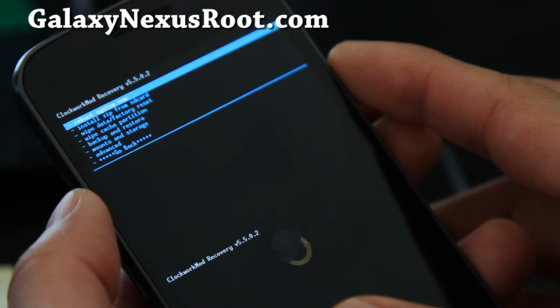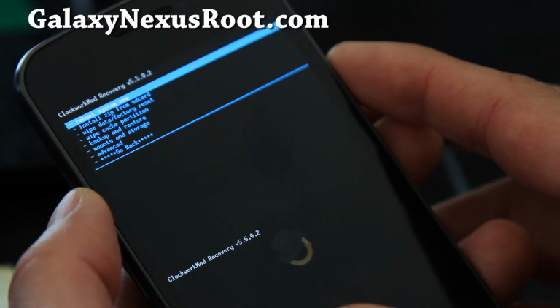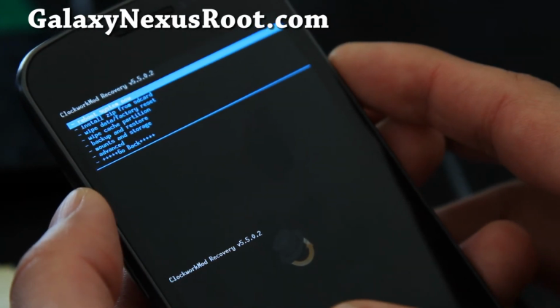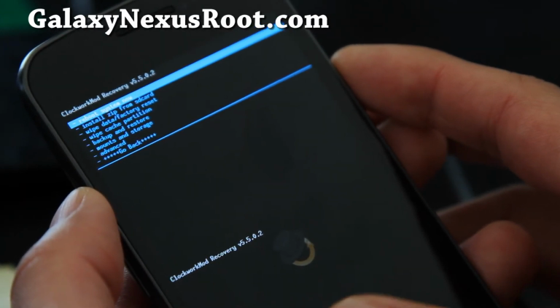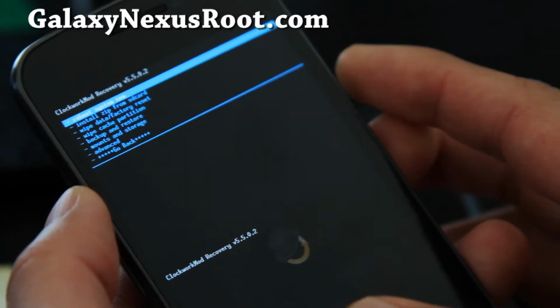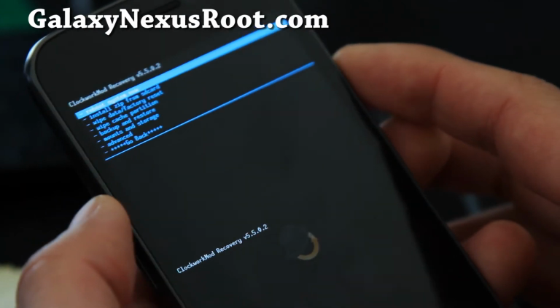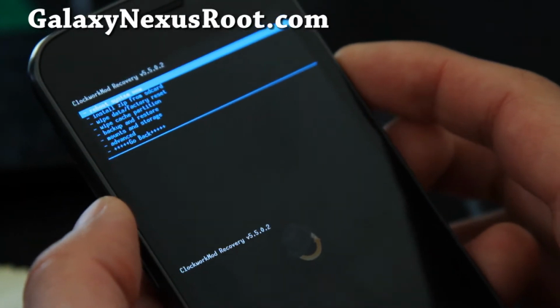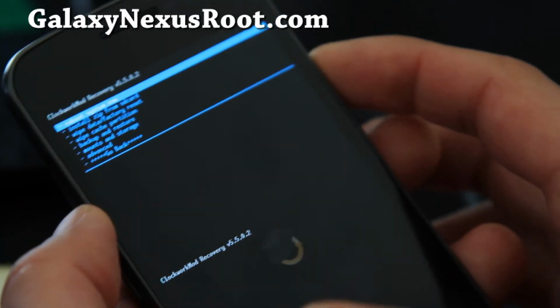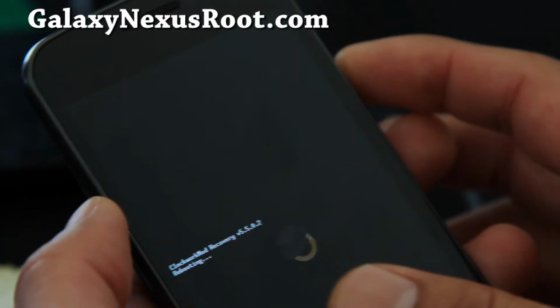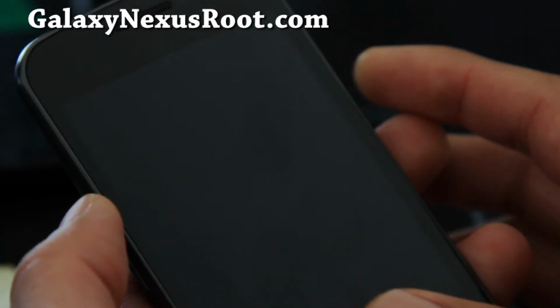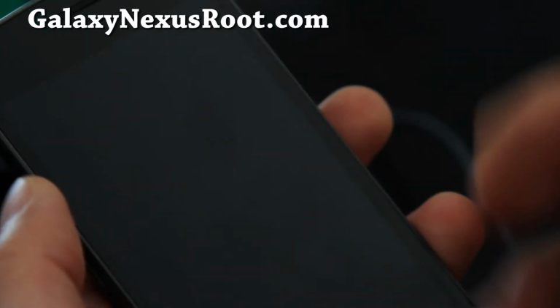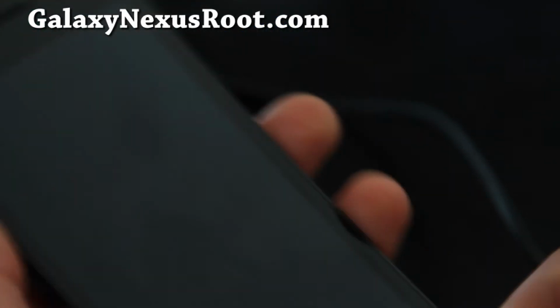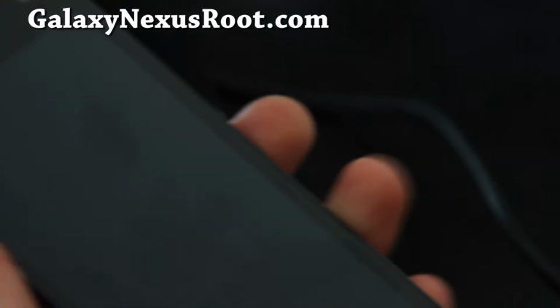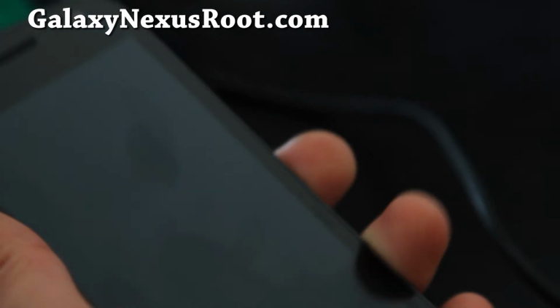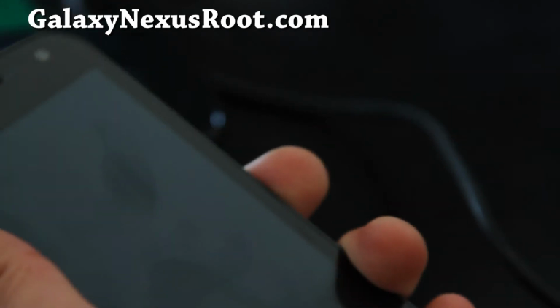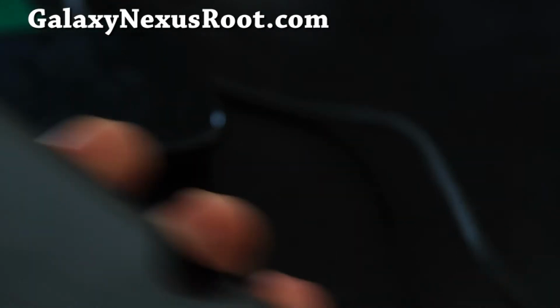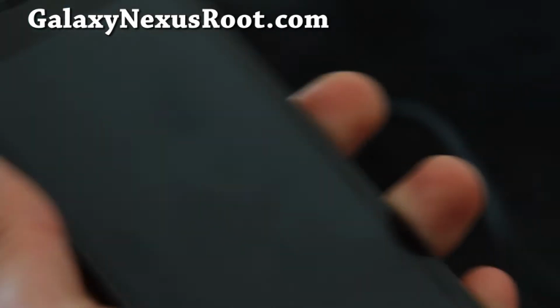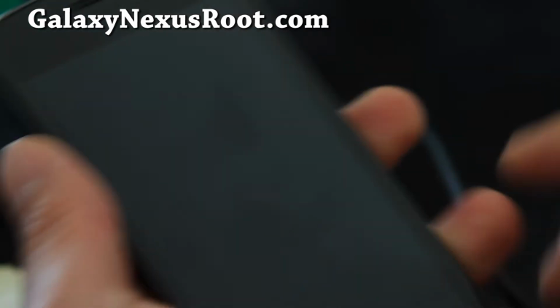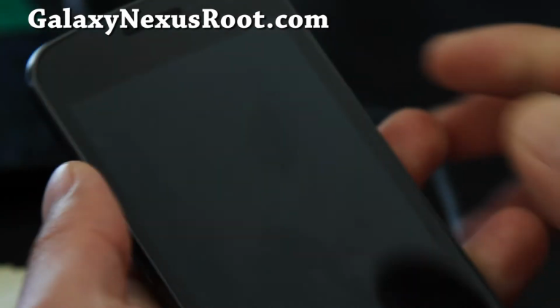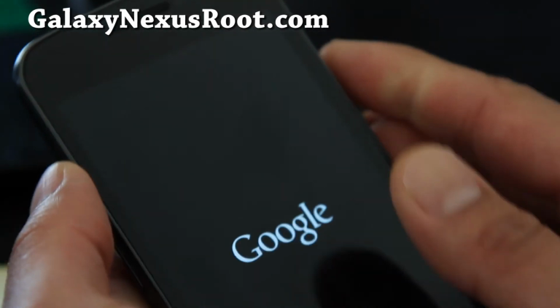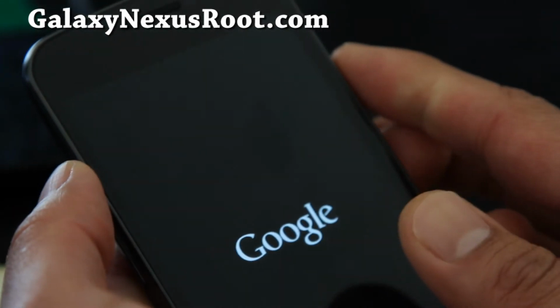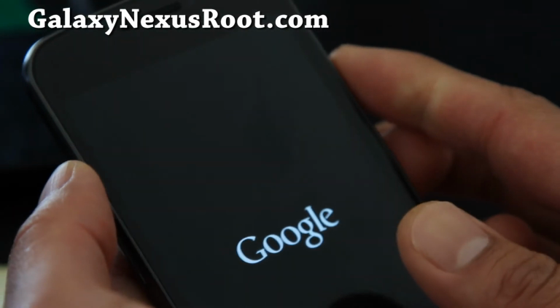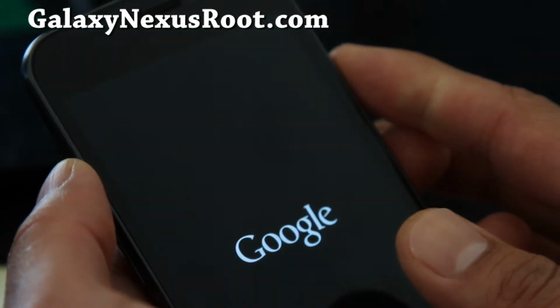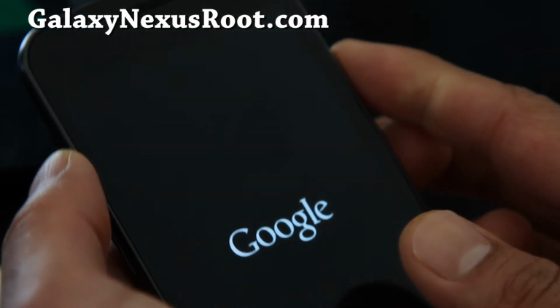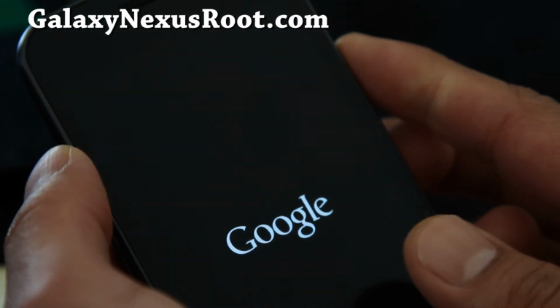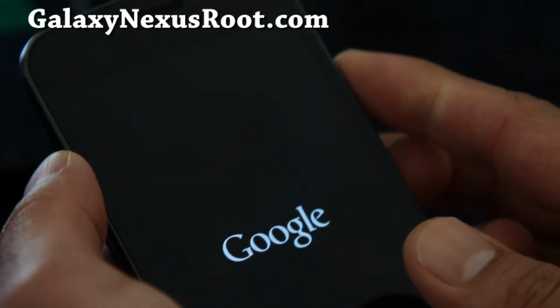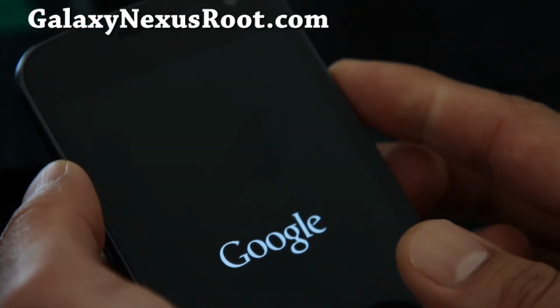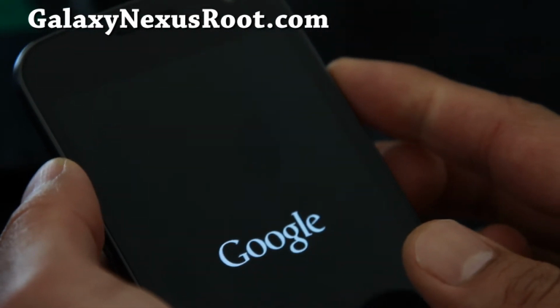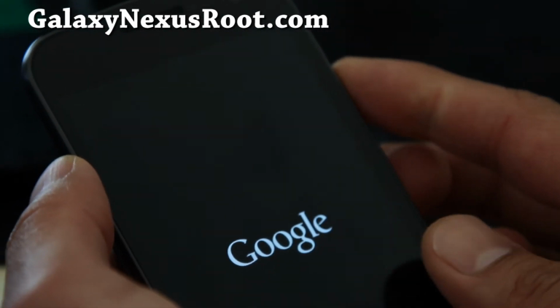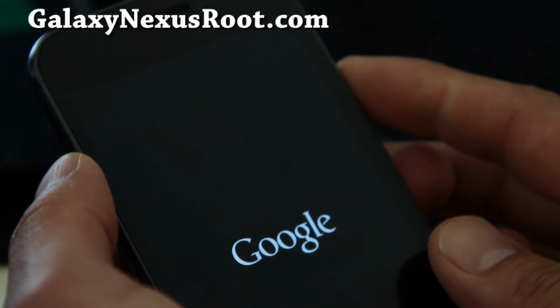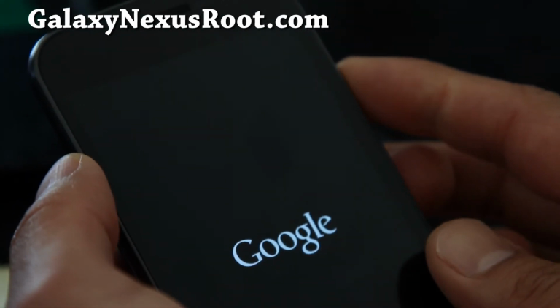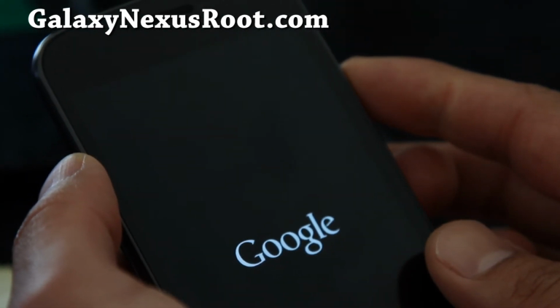Reboot system now. Sometimes that can happen — it should reboot.